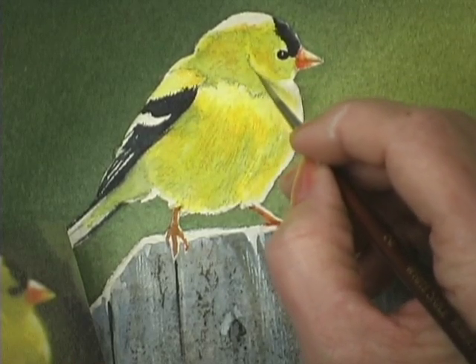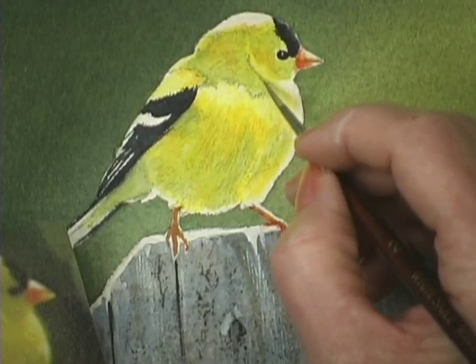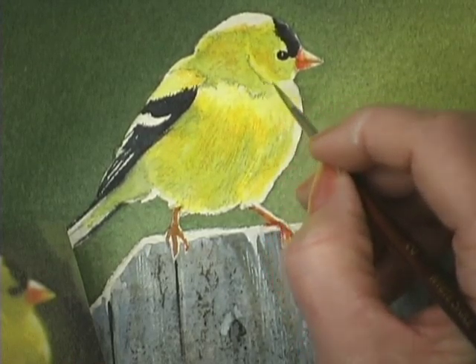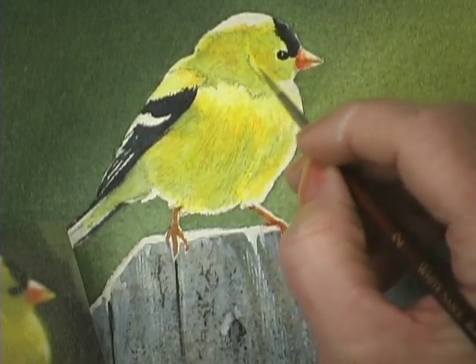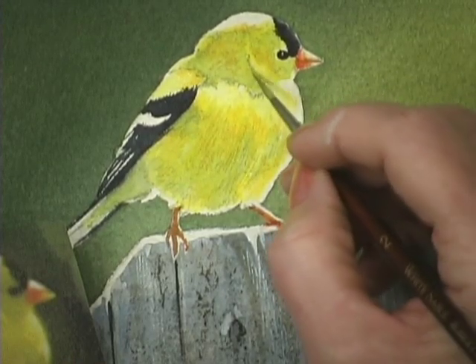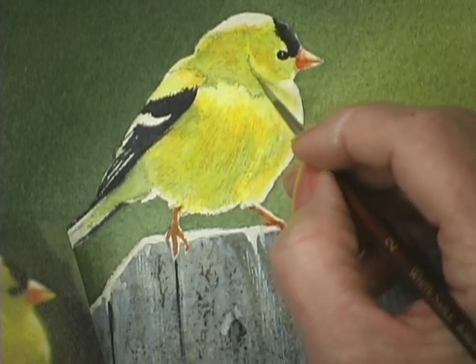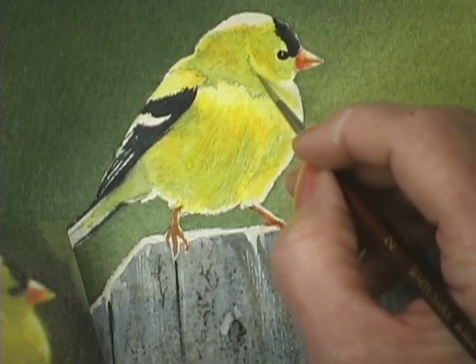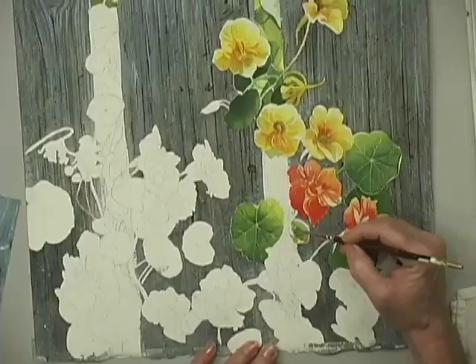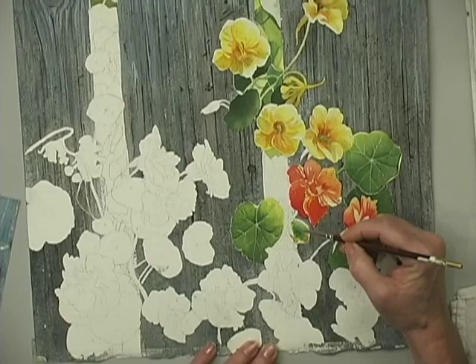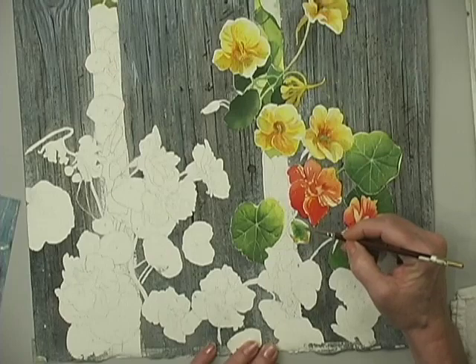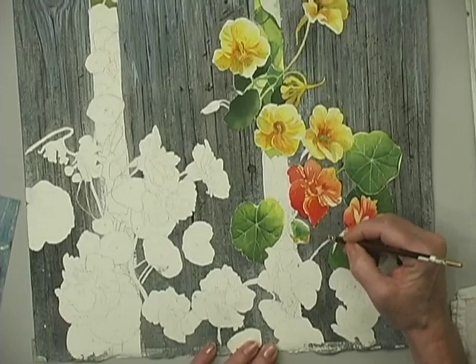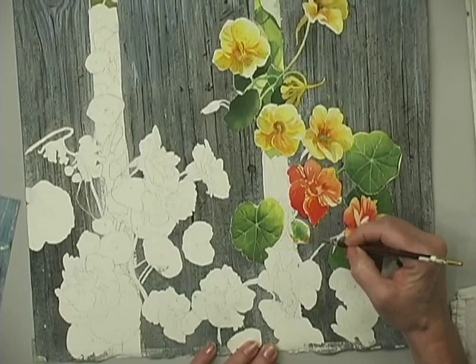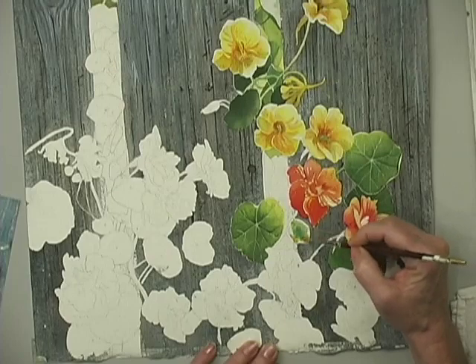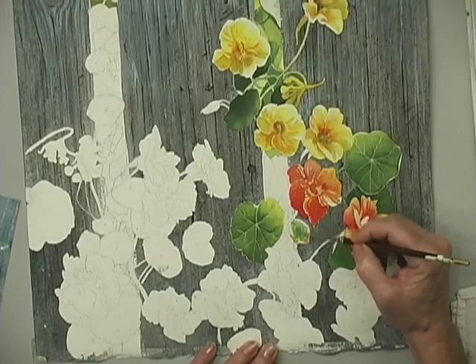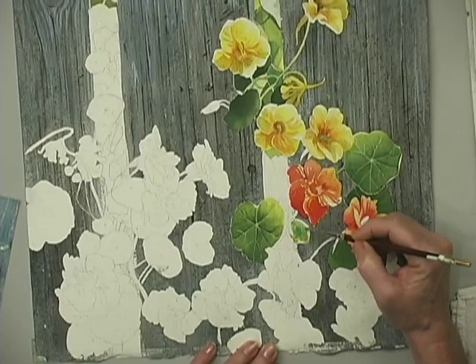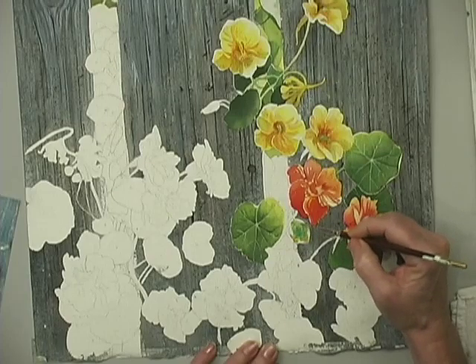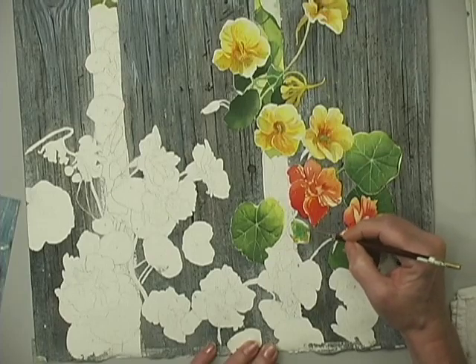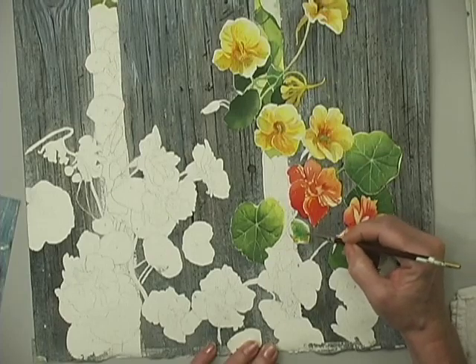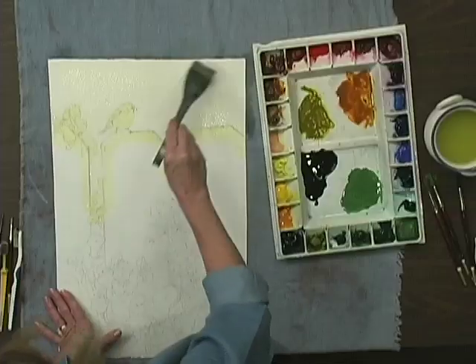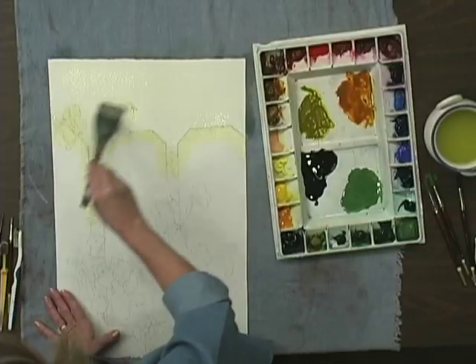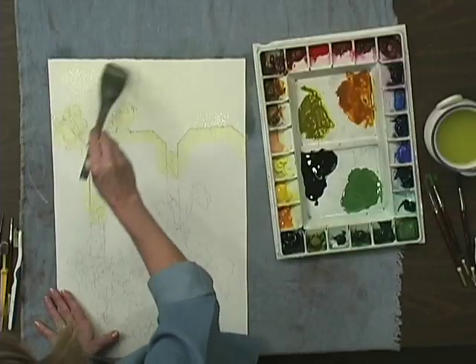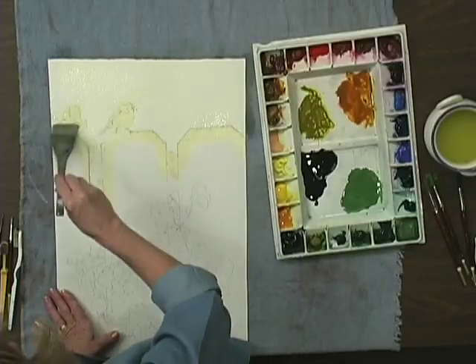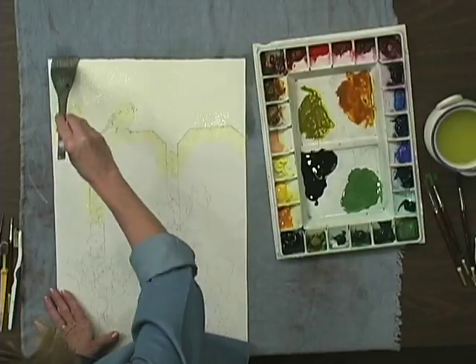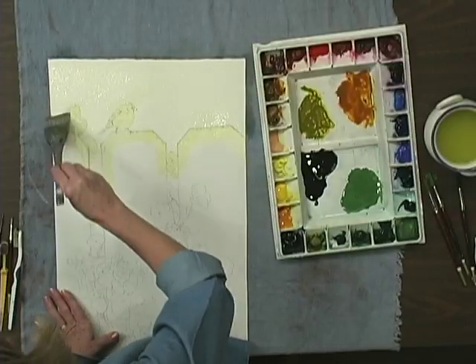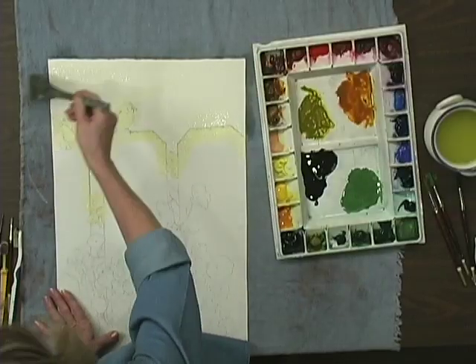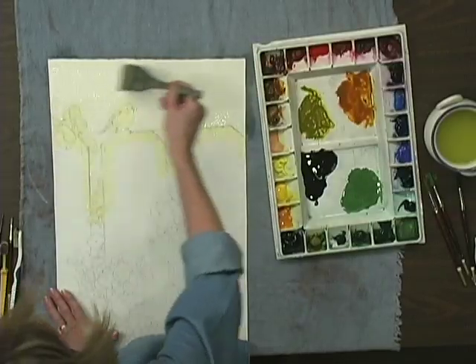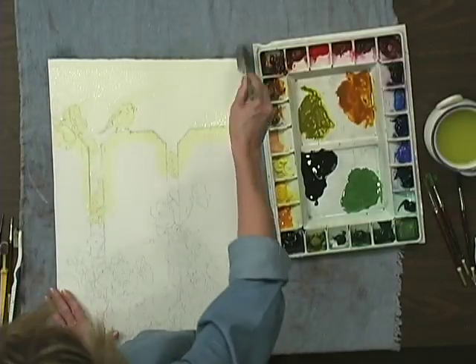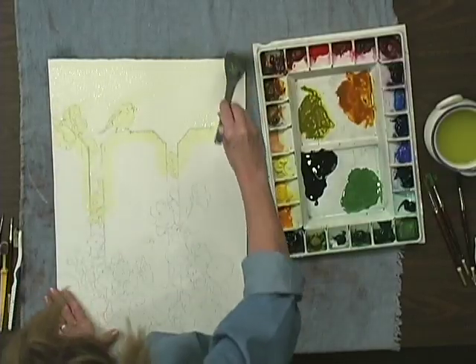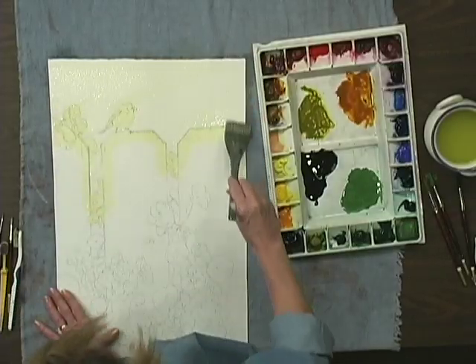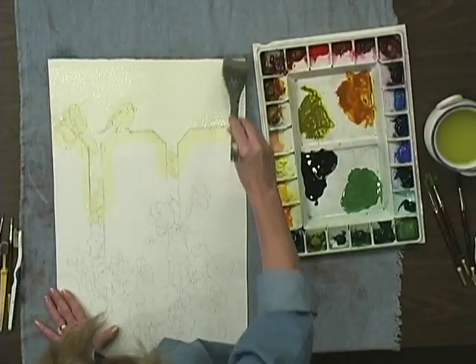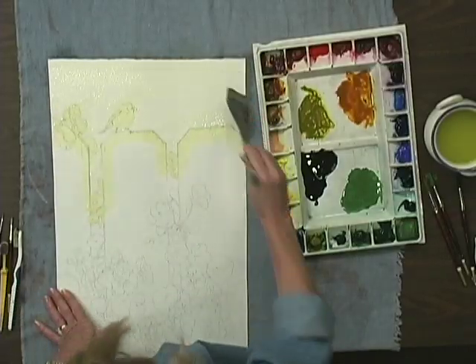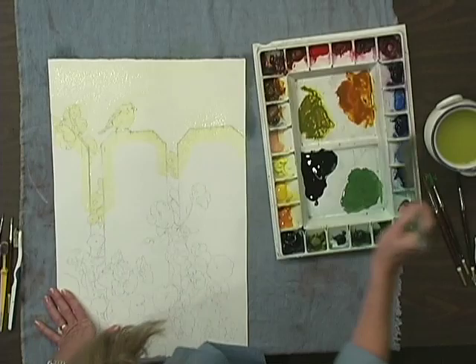Your wildlife scenes will burst with light as you work from a luminous, wet-into-wet background to sunlit sparkle made with white gouache.